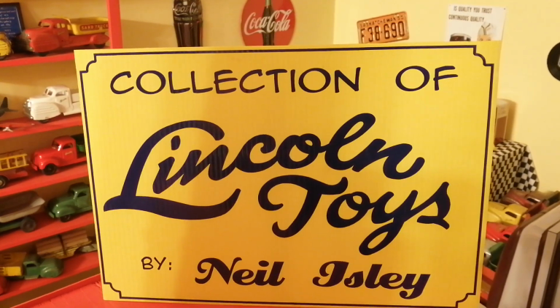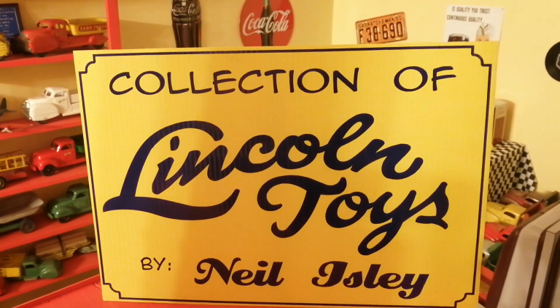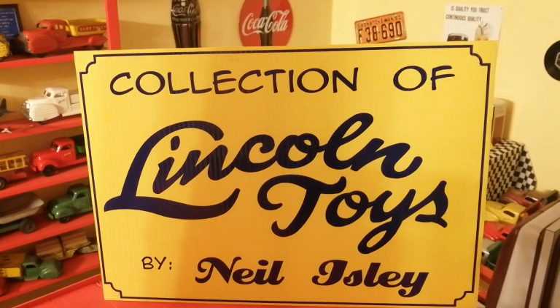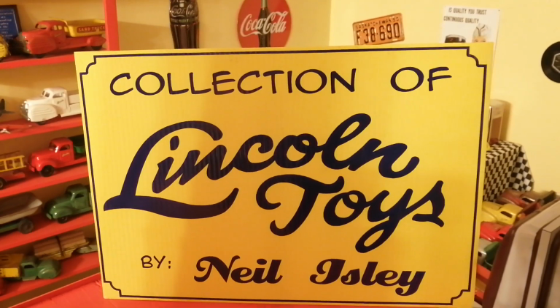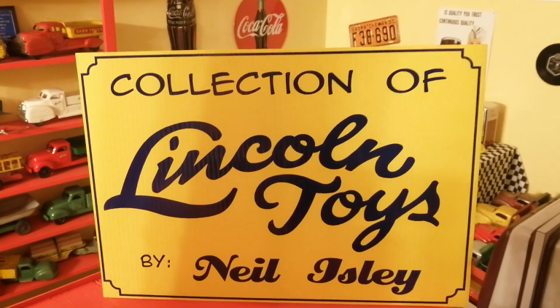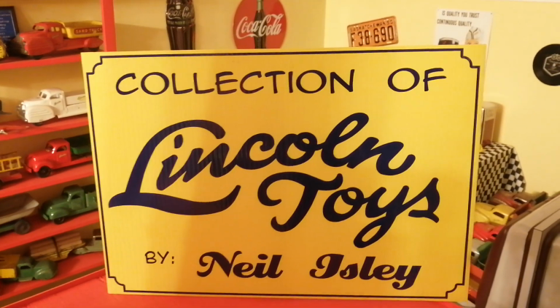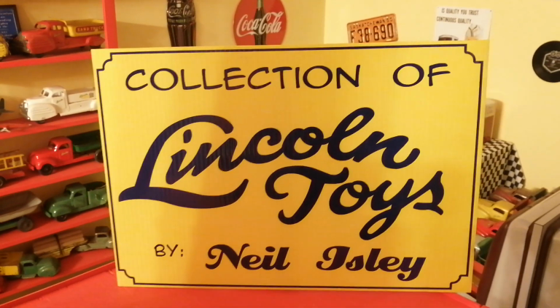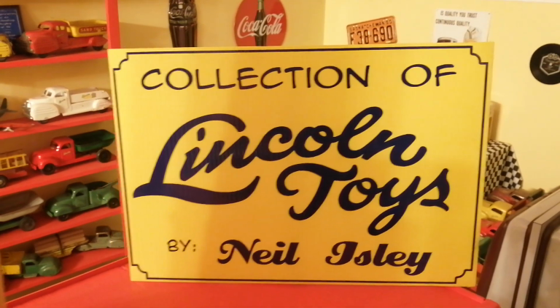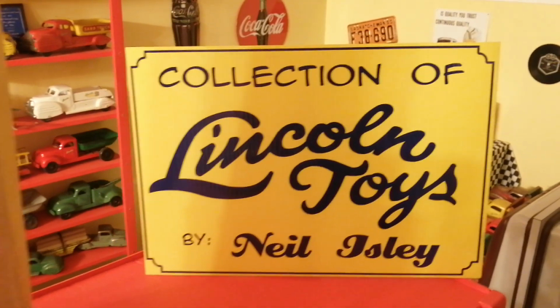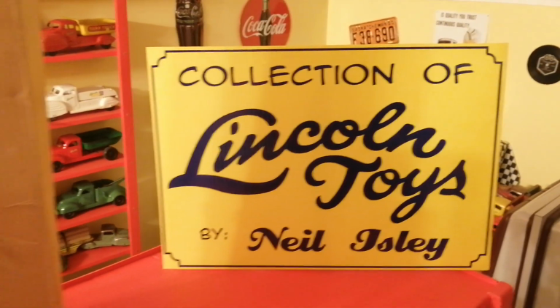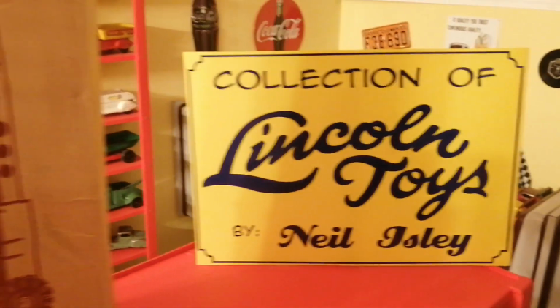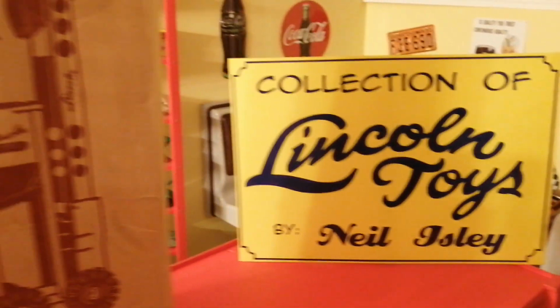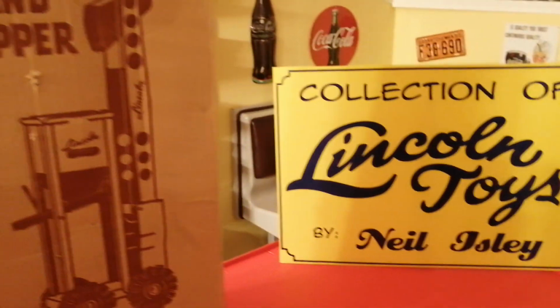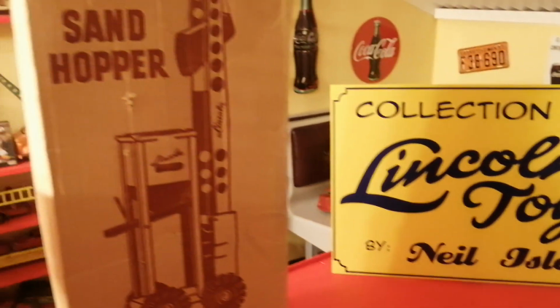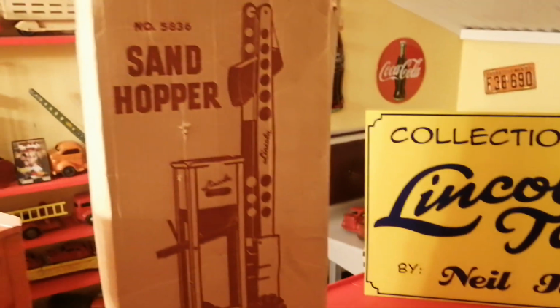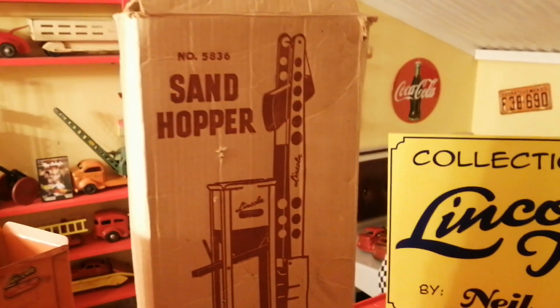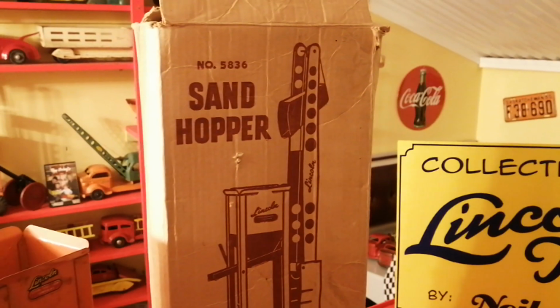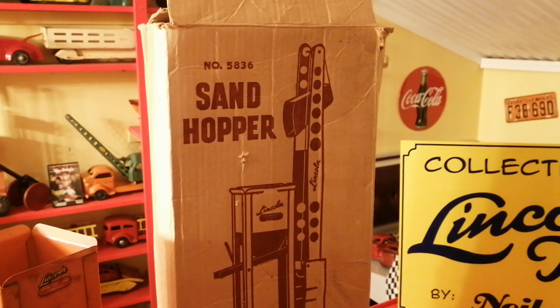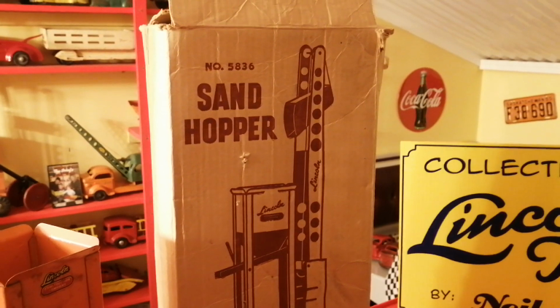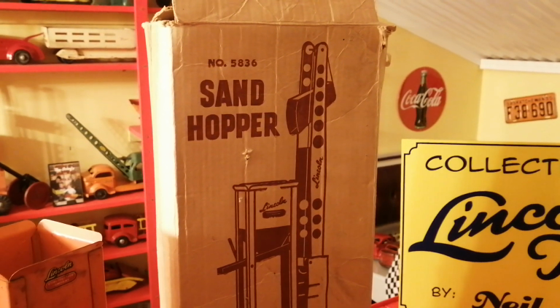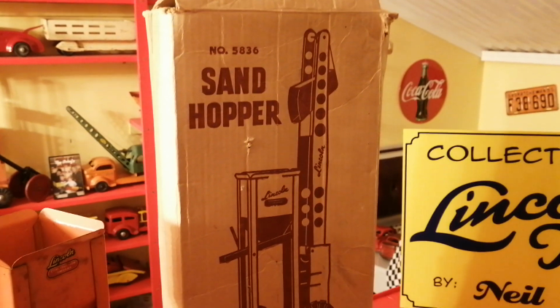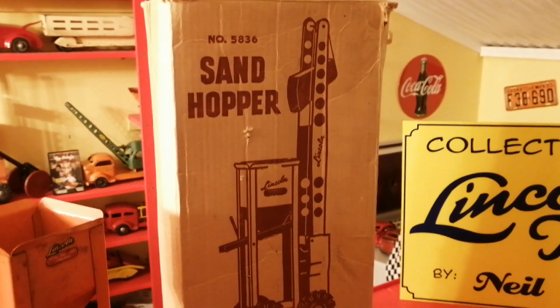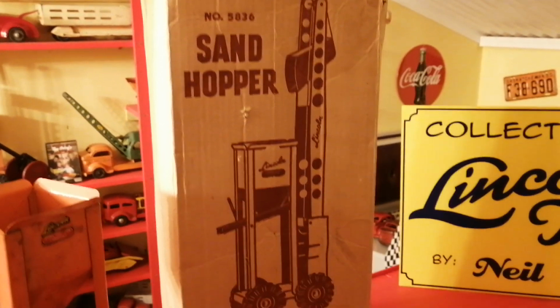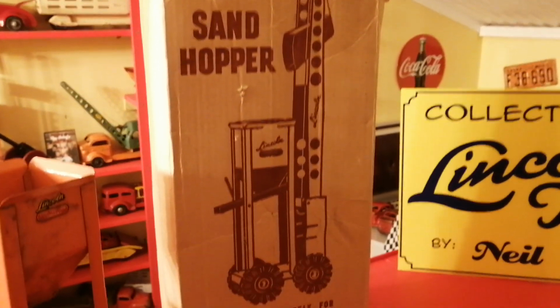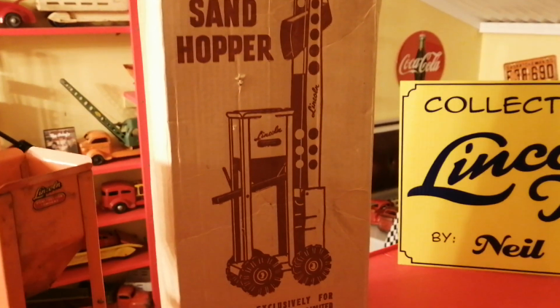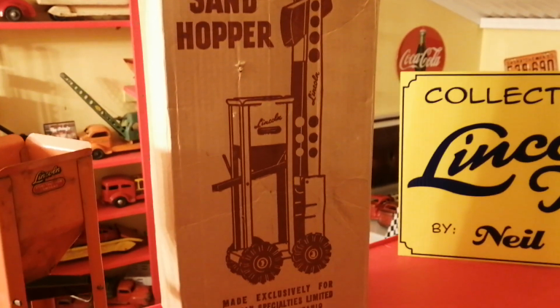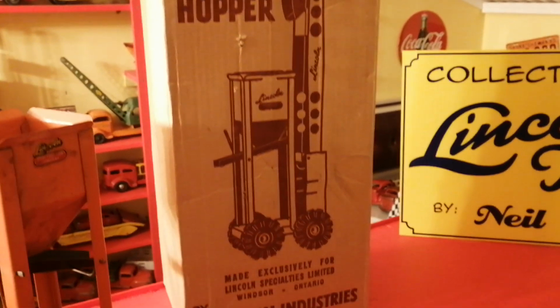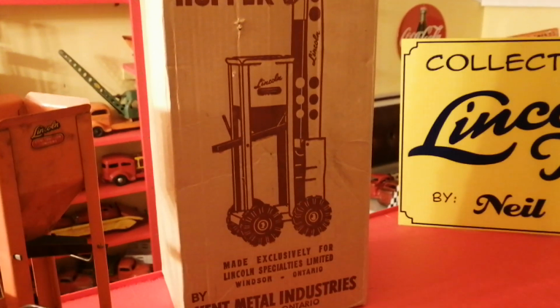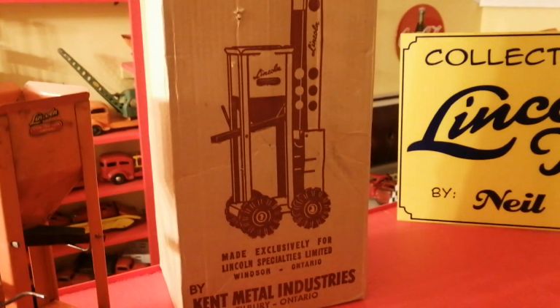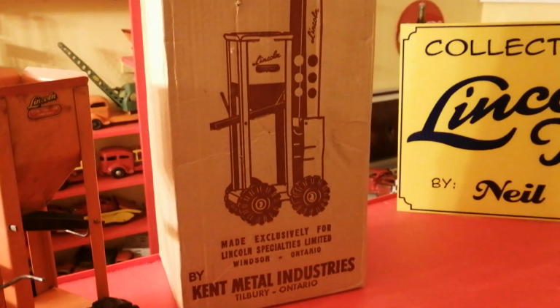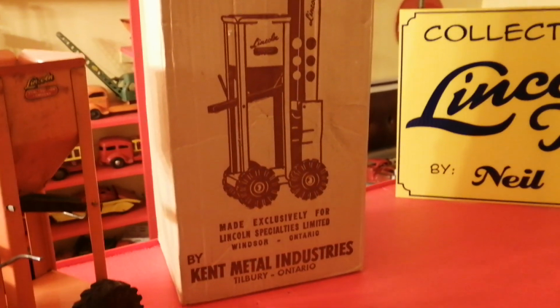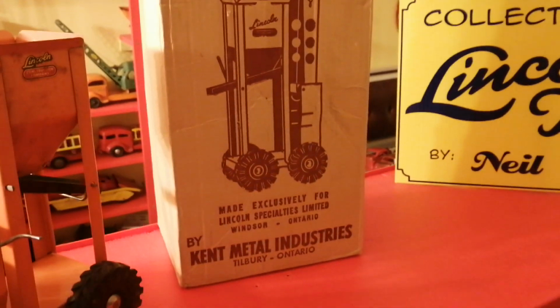Hey, welcome back to the channel. Today I'm featuring the sand hopper — a very unique toy.